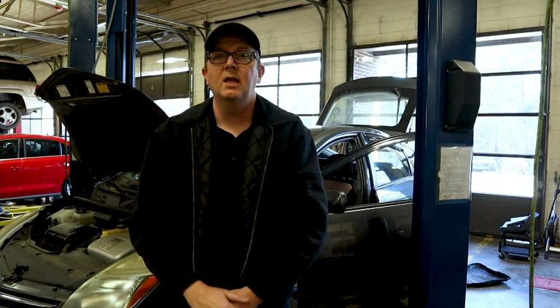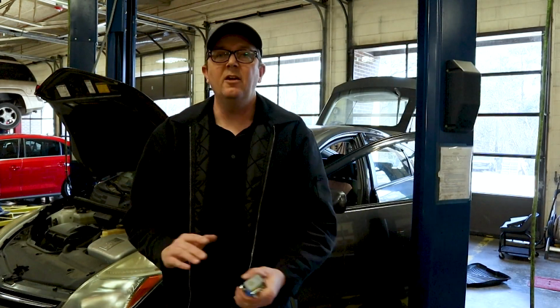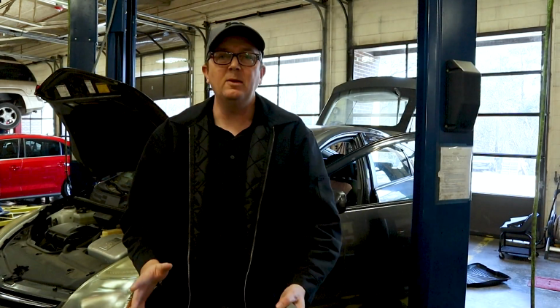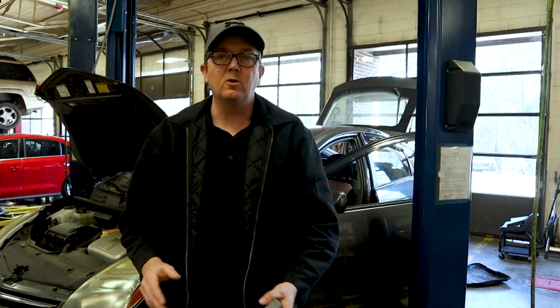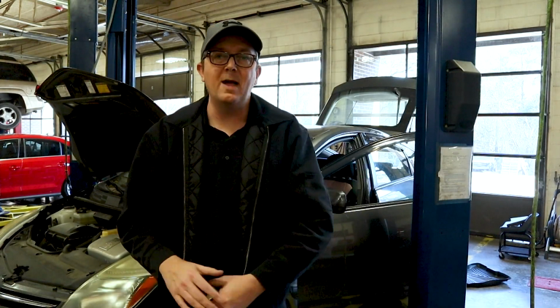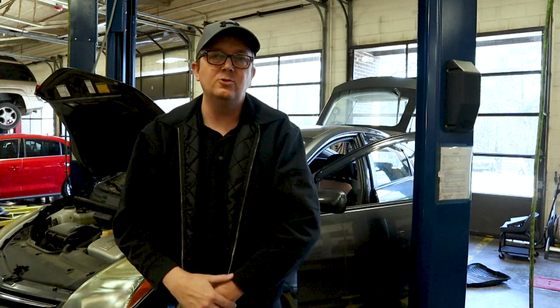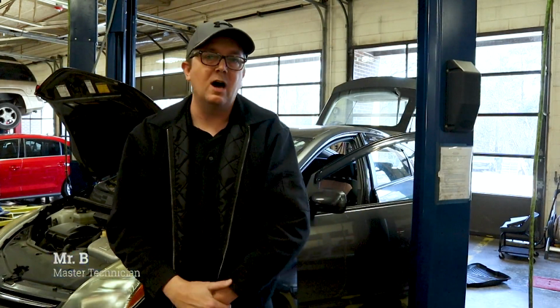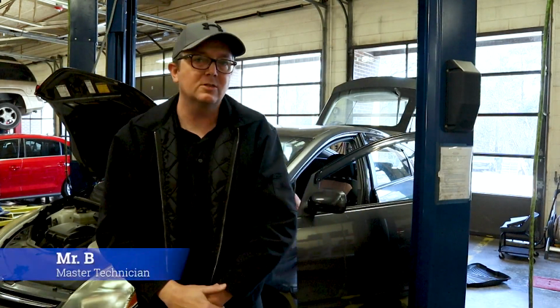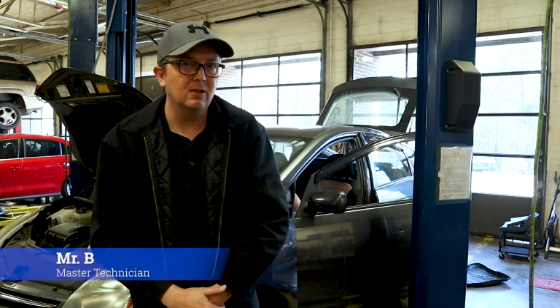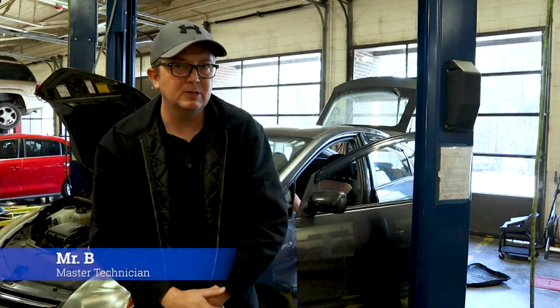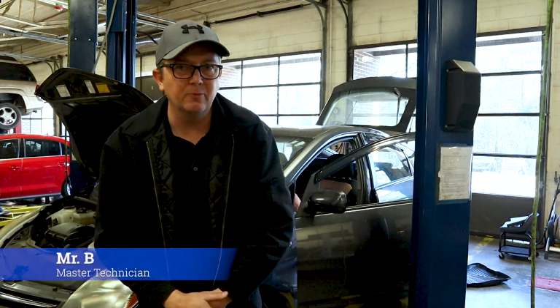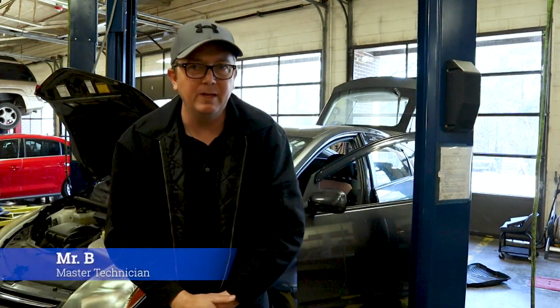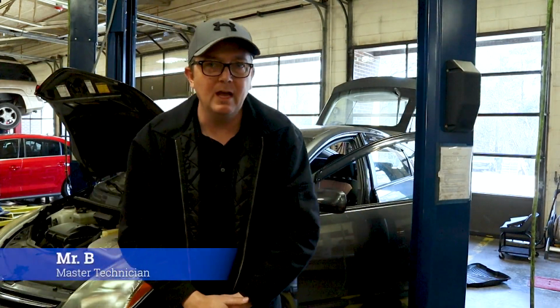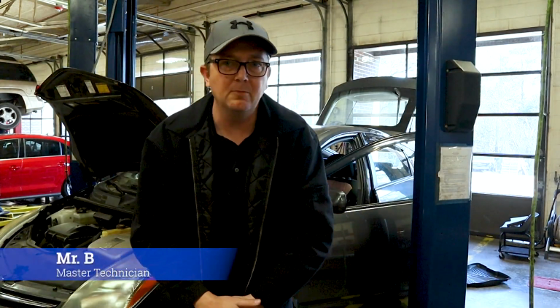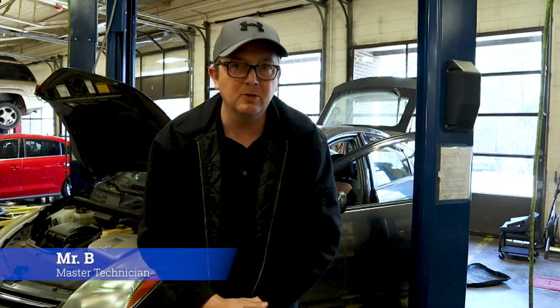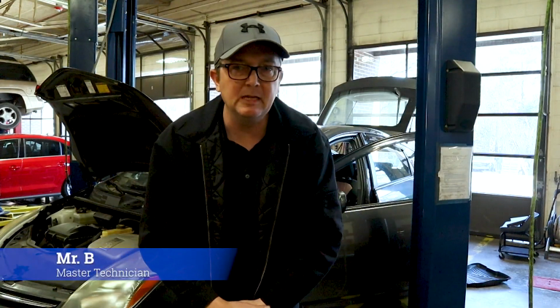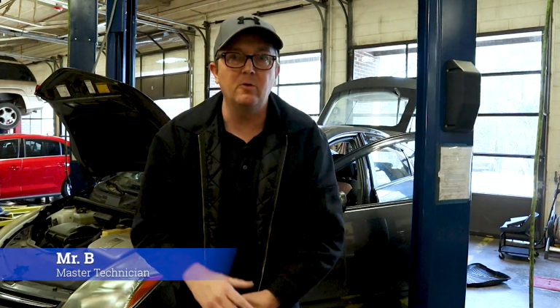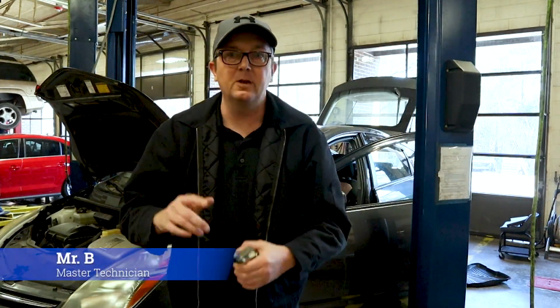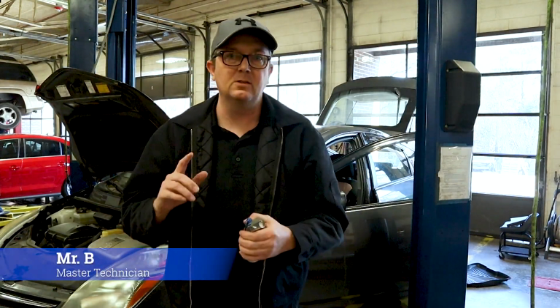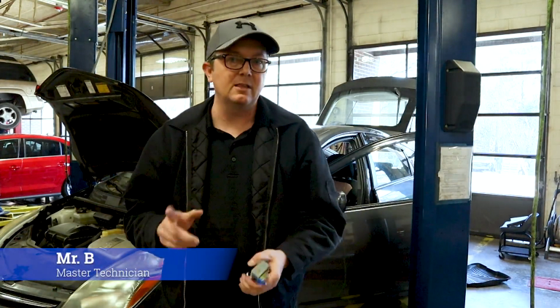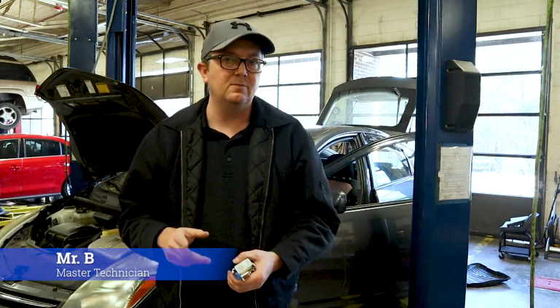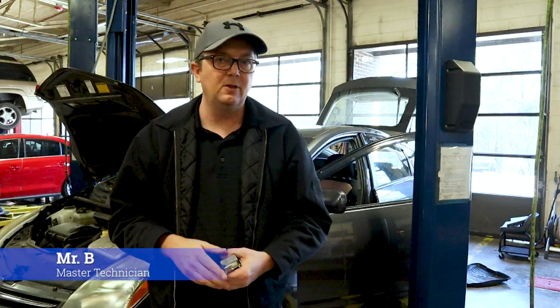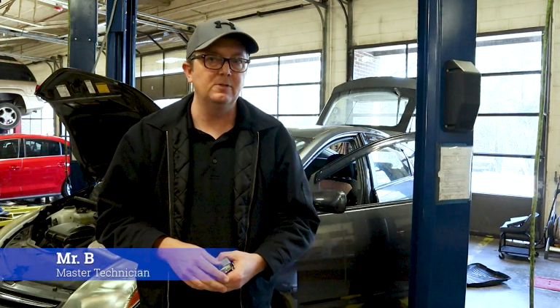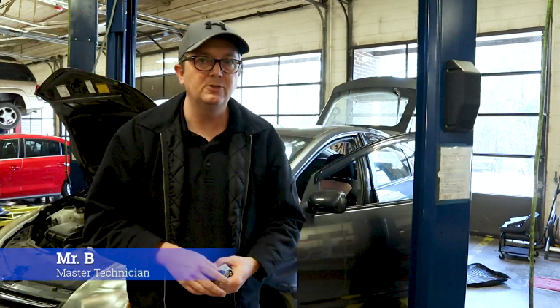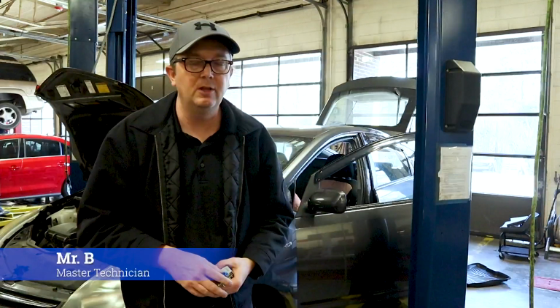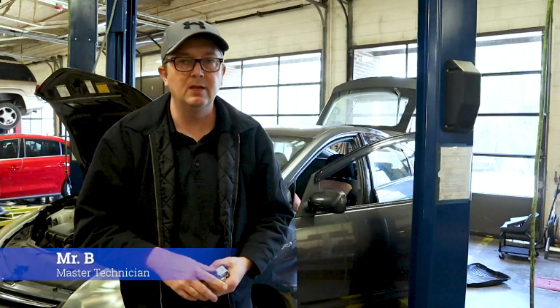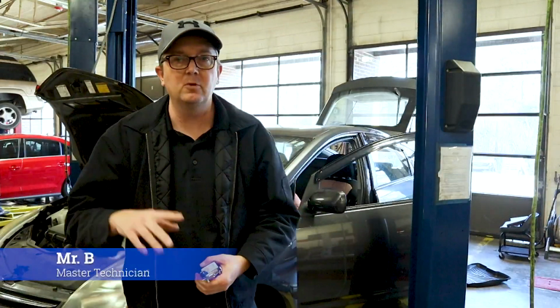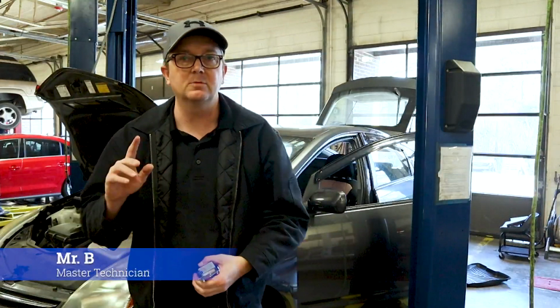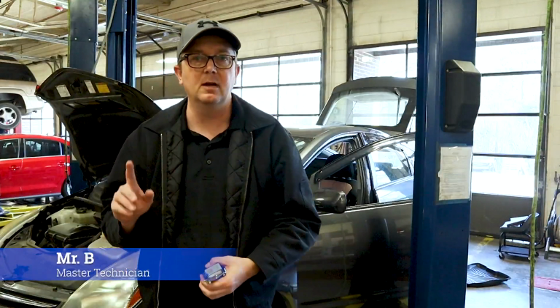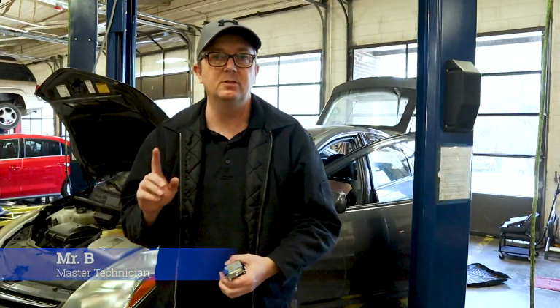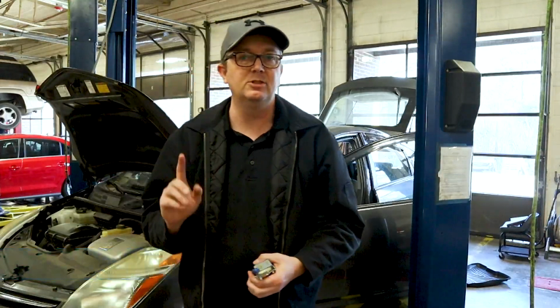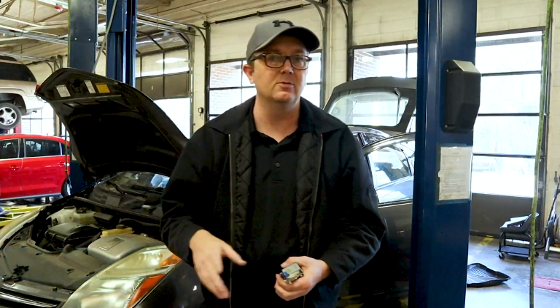Hey everybody, welcome back to Auto Scholar with Mr. B. I'm Mr. B. Don't forget to like this video if it taught you anything and of course subscribe to the channel.